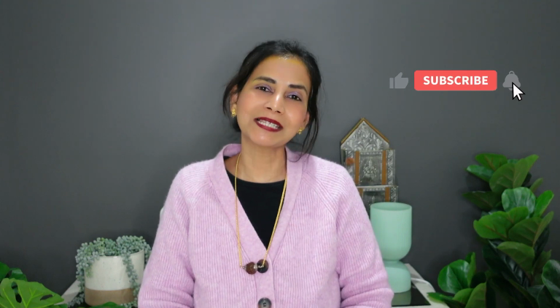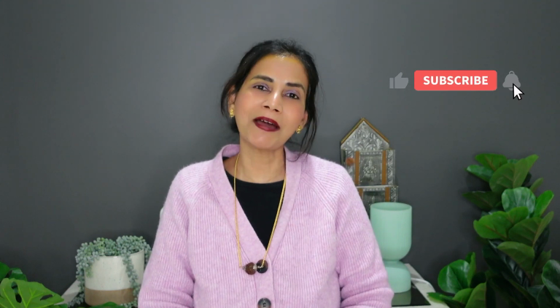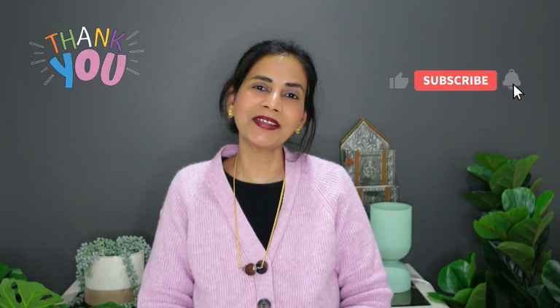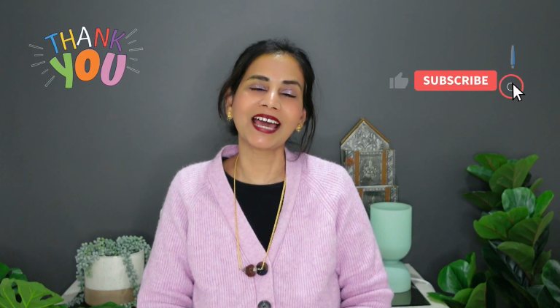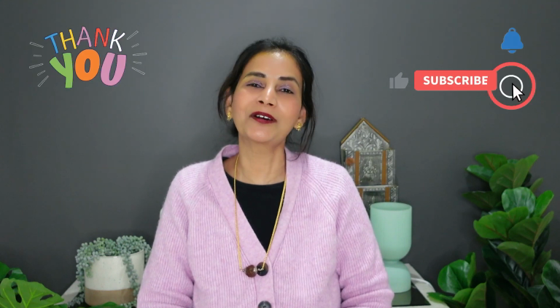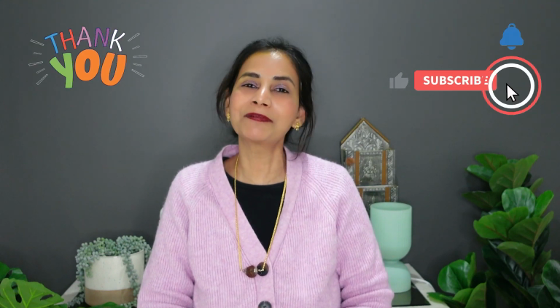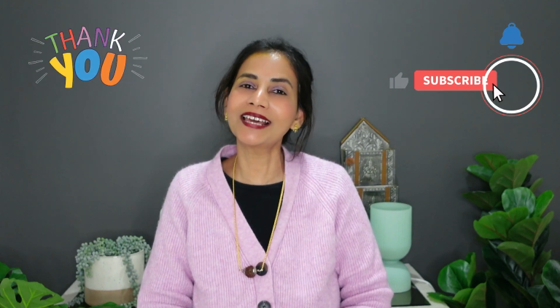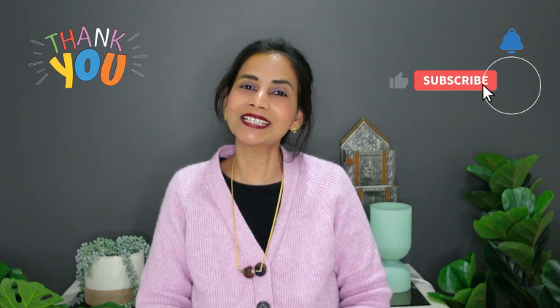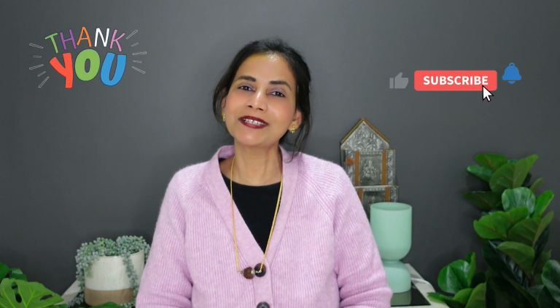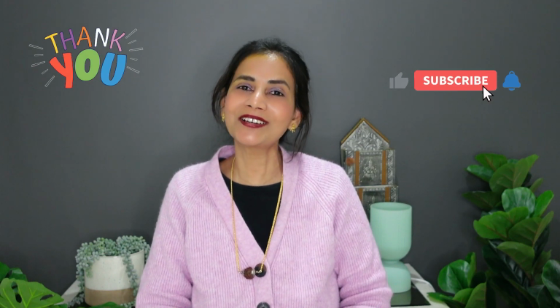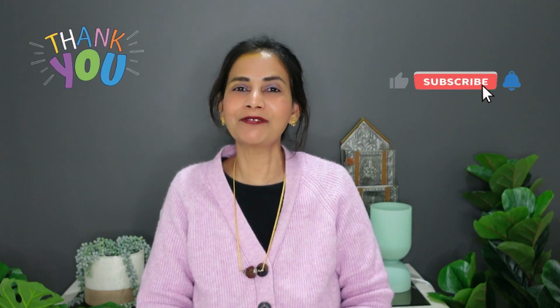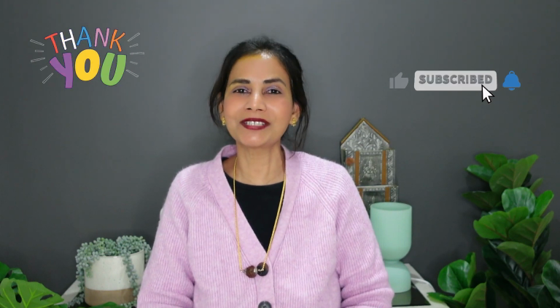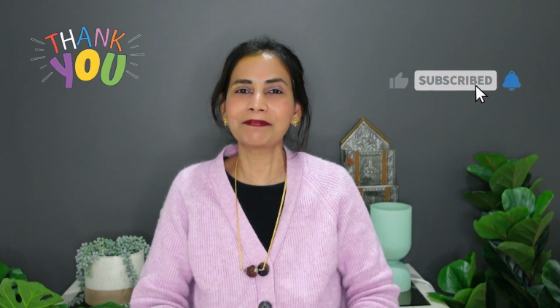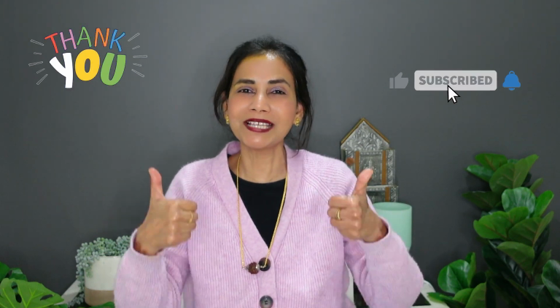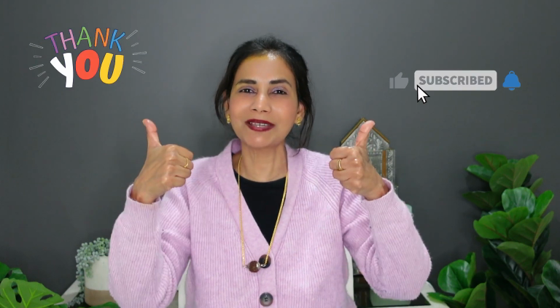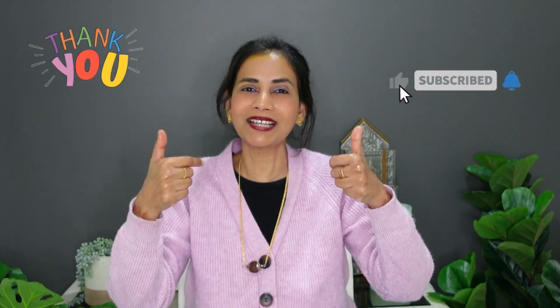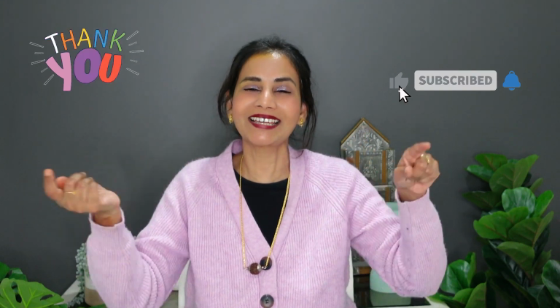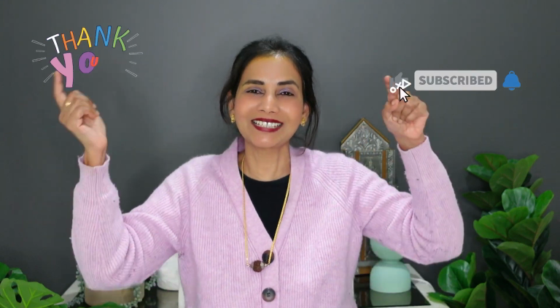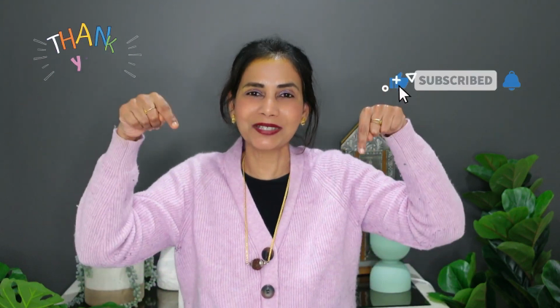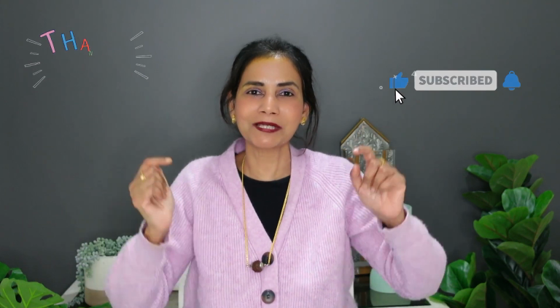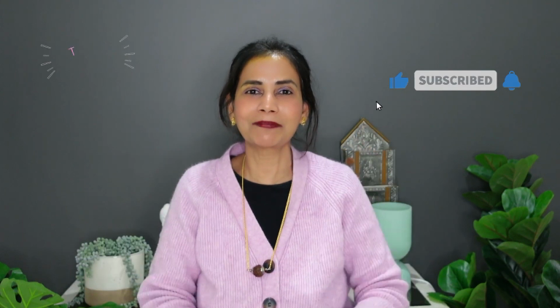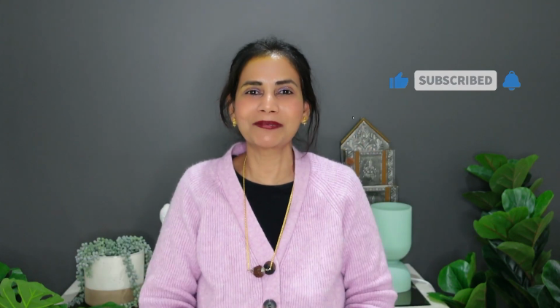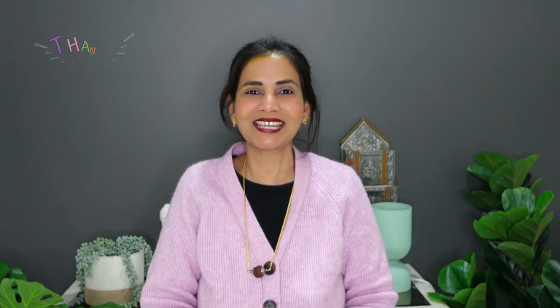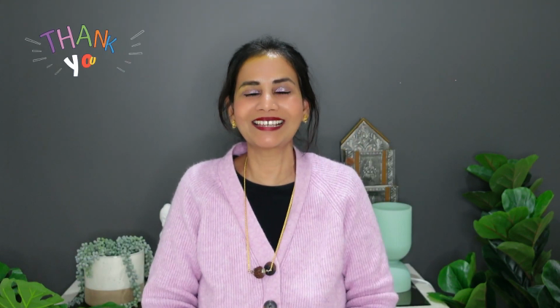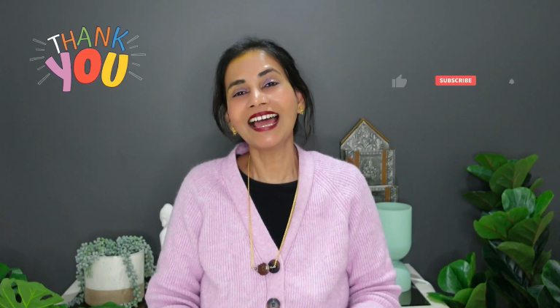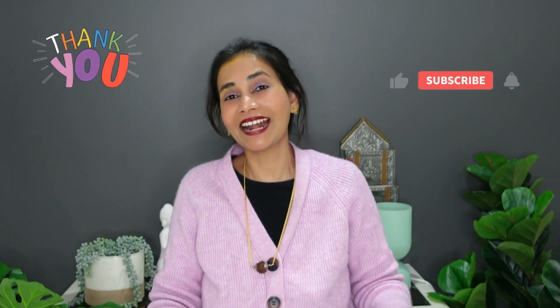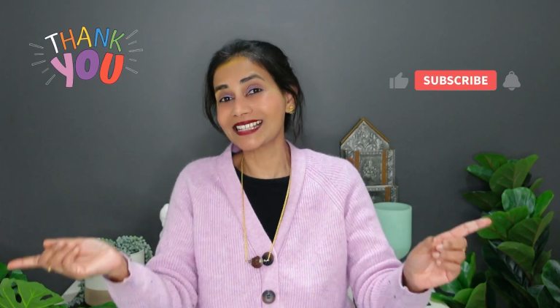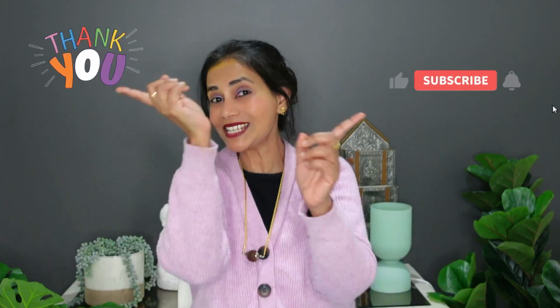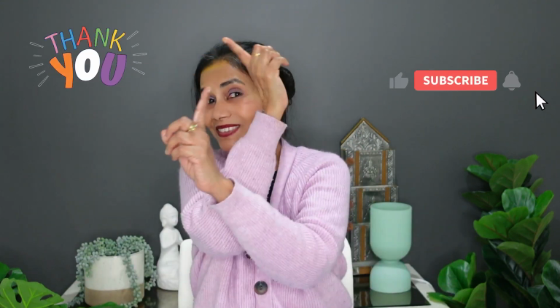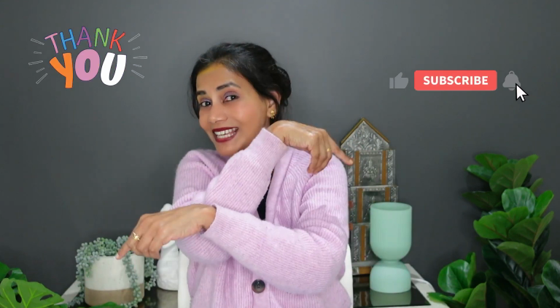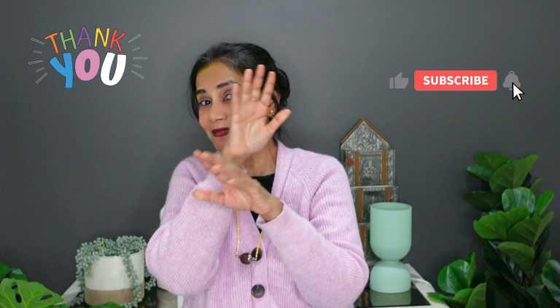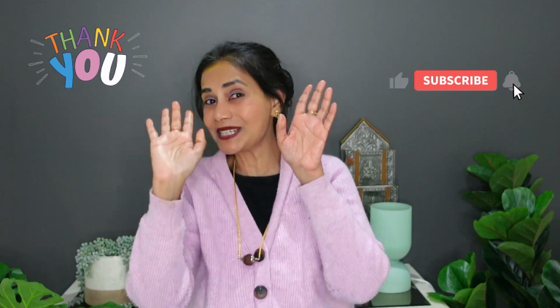That's about it. I hope you liked this video. If you did, please give it a like, do subscribe to my channel, and I'll see you in the next video.